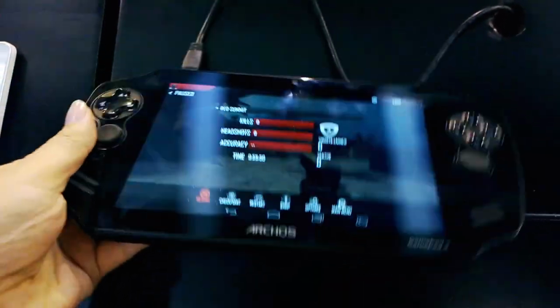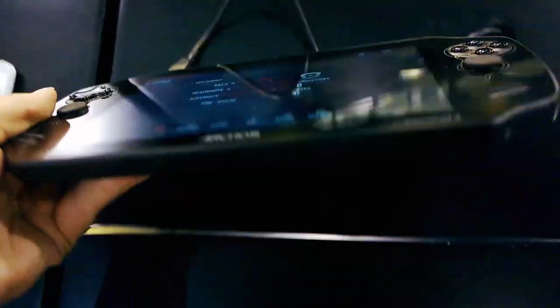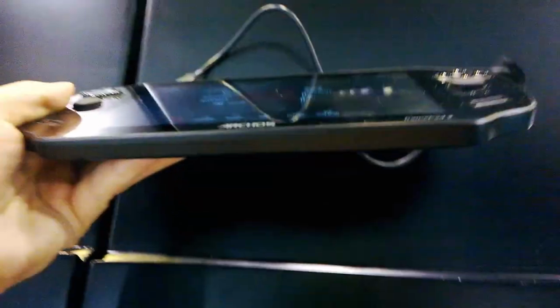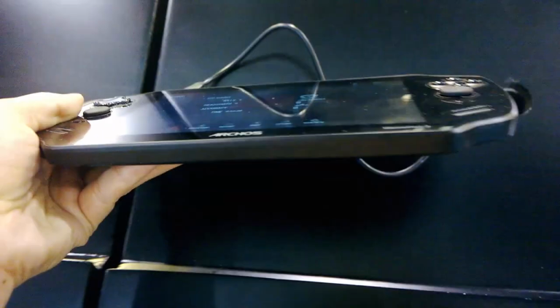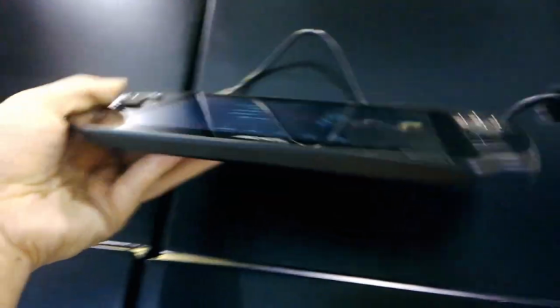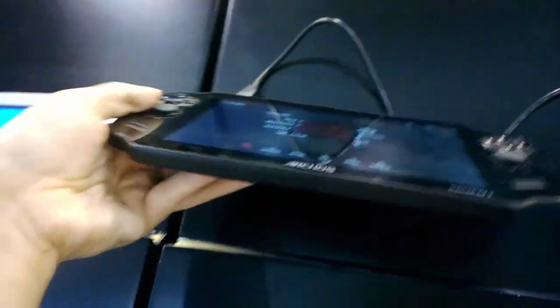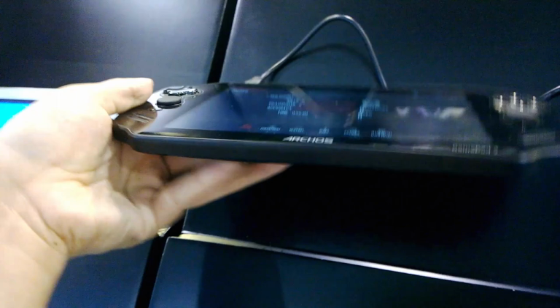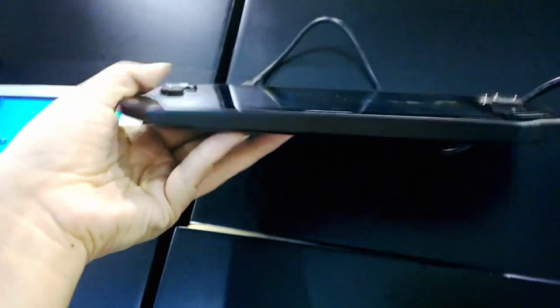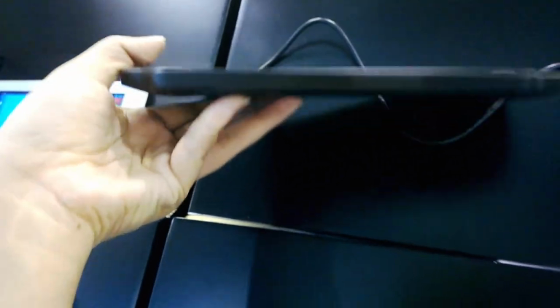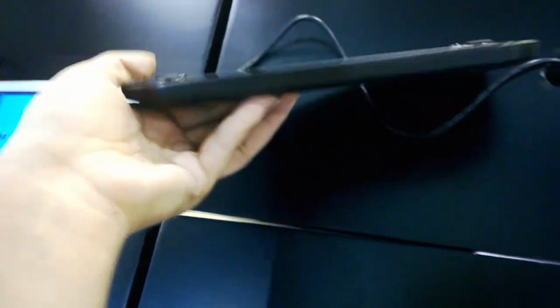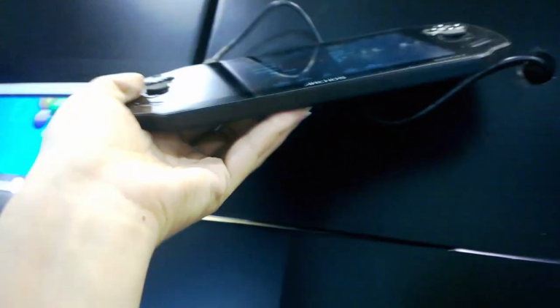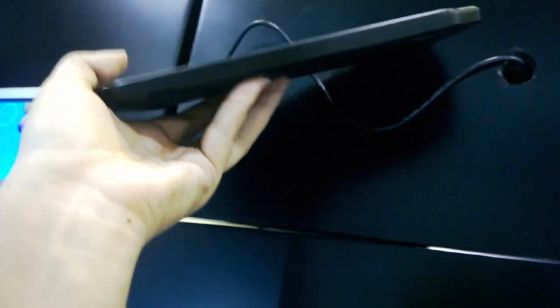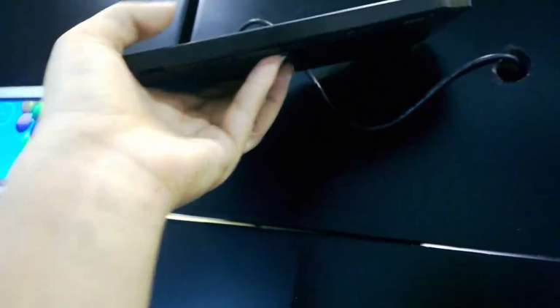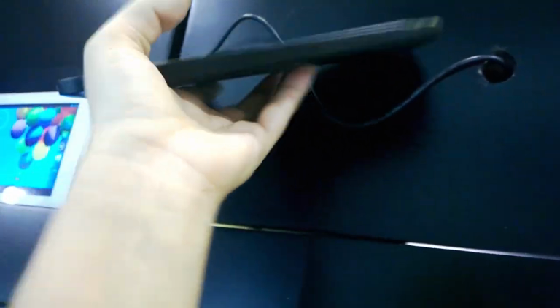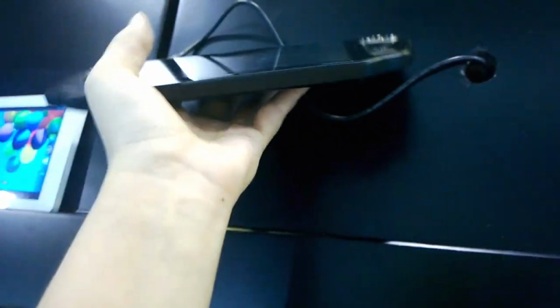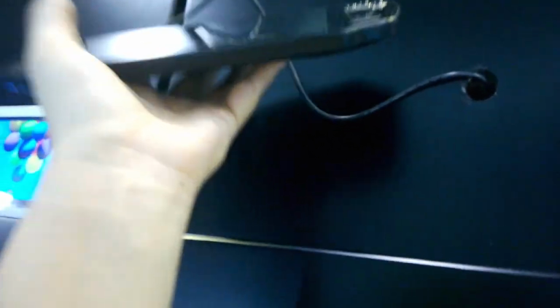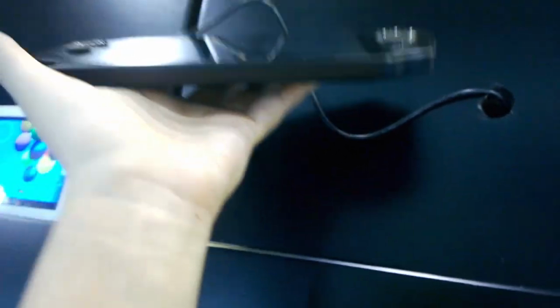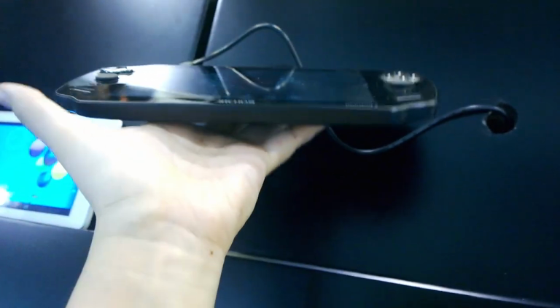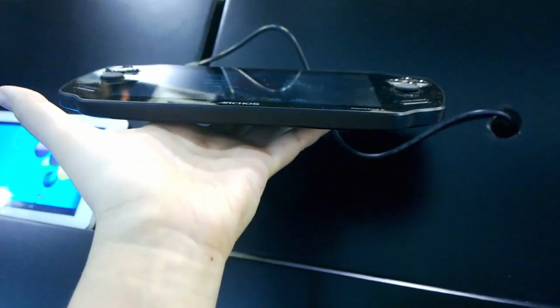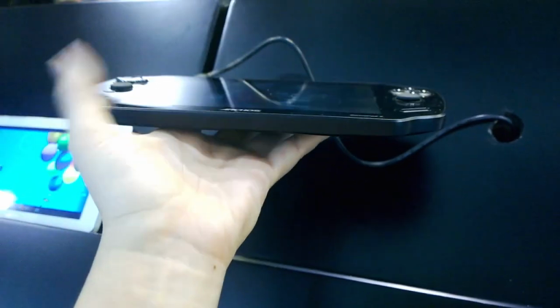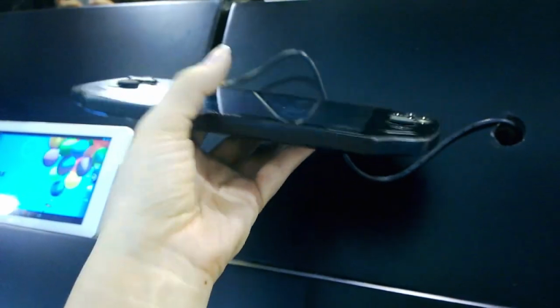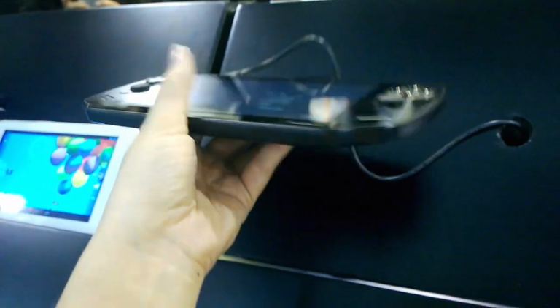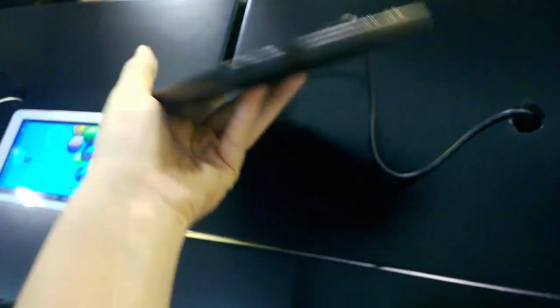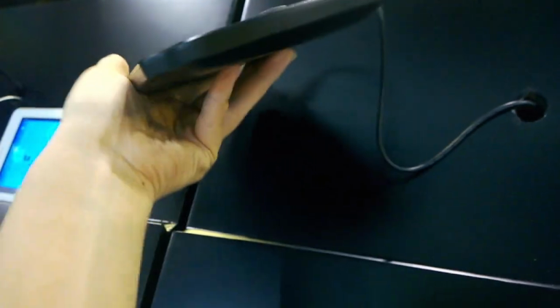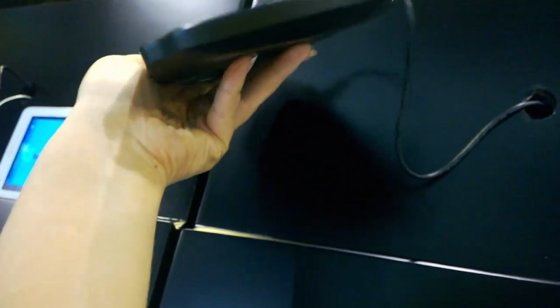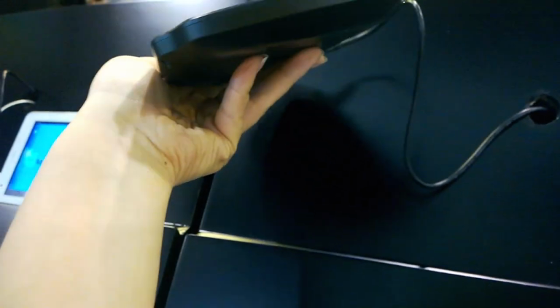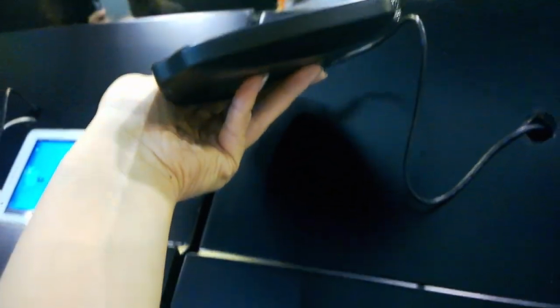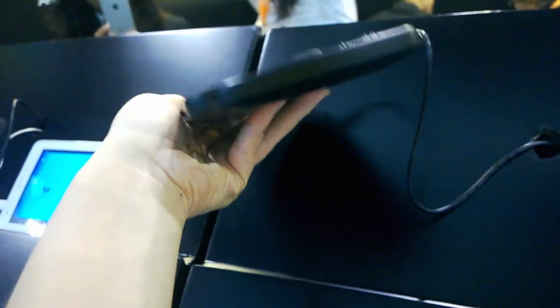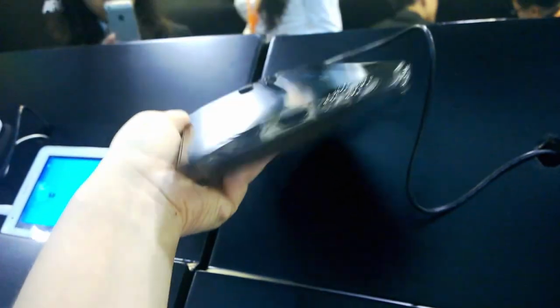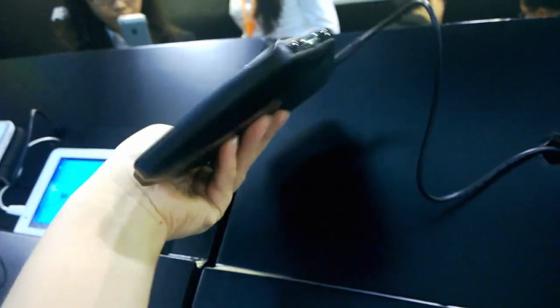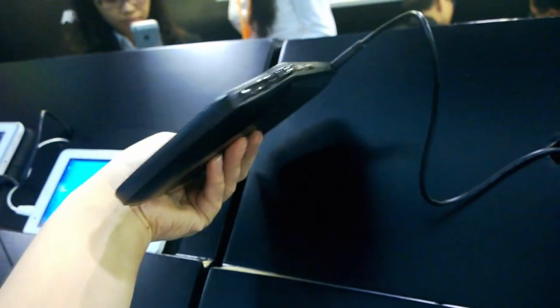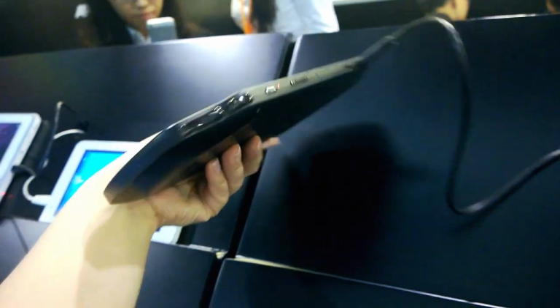I did have the original Archos GamePad, and I'm telling you, this is a lot thinner and much improved from the previous generation.